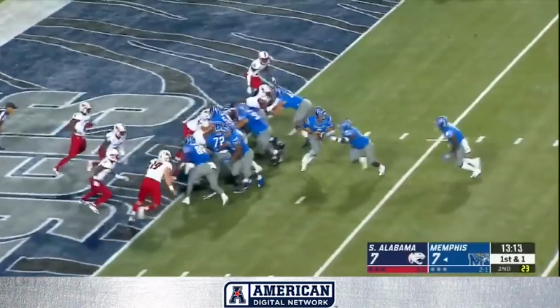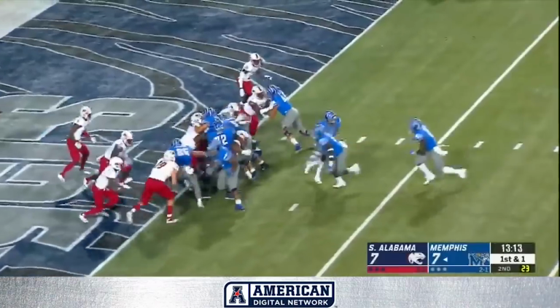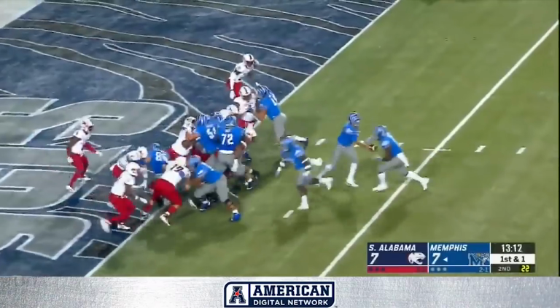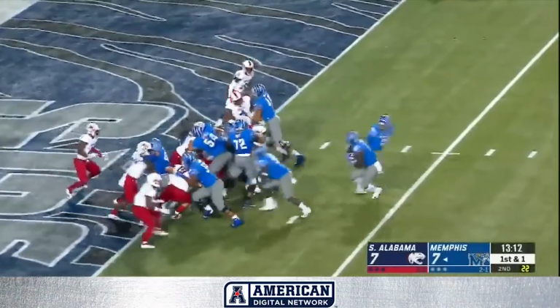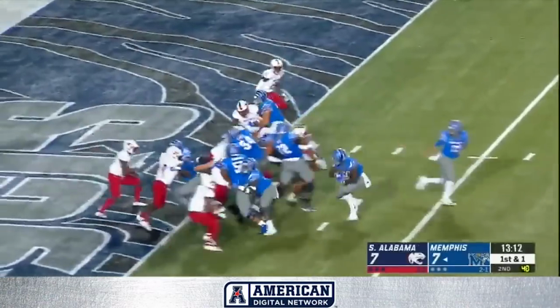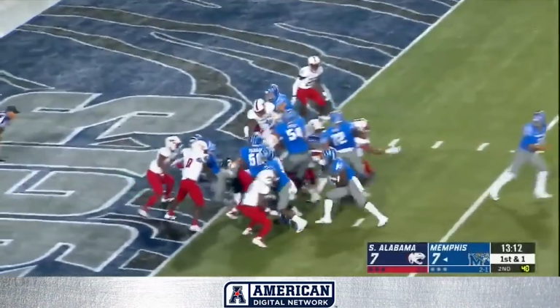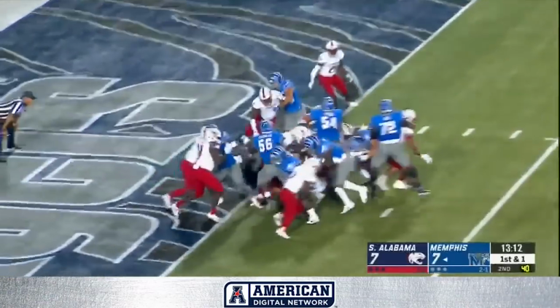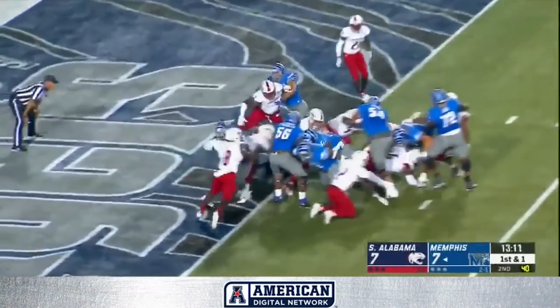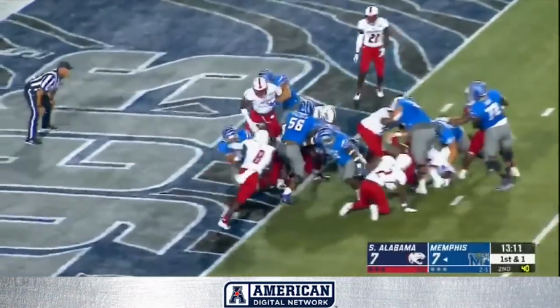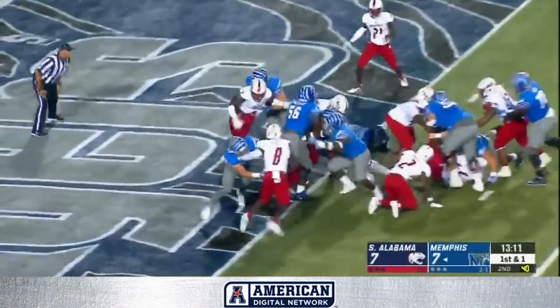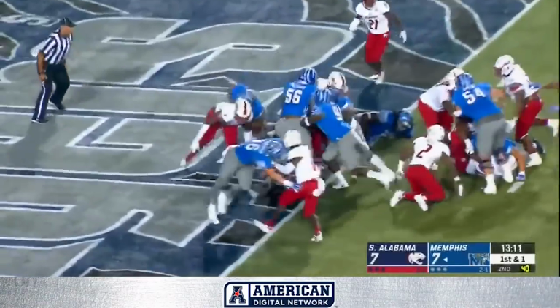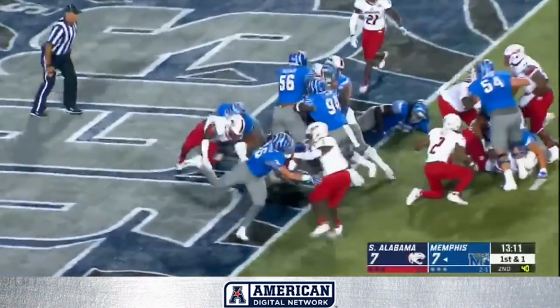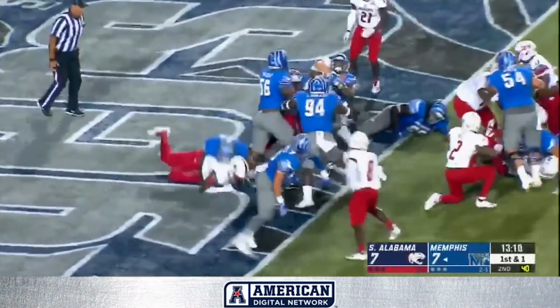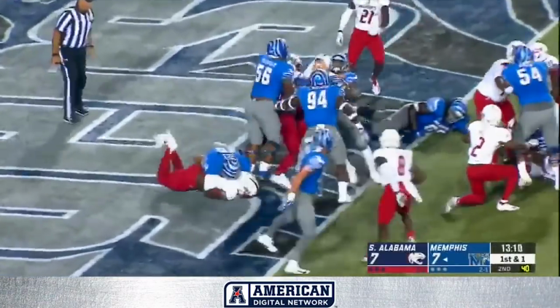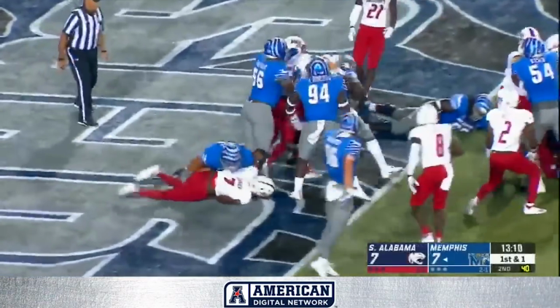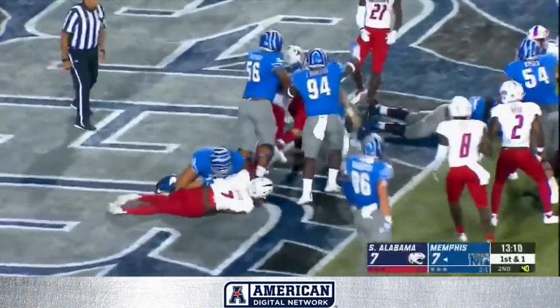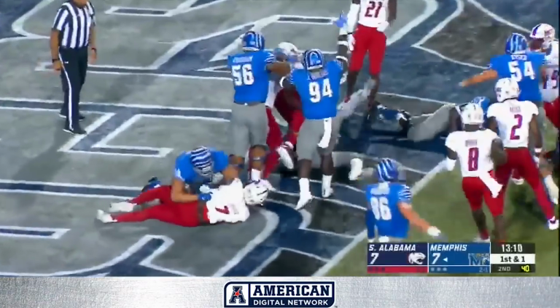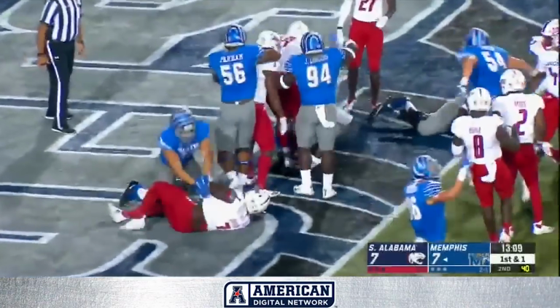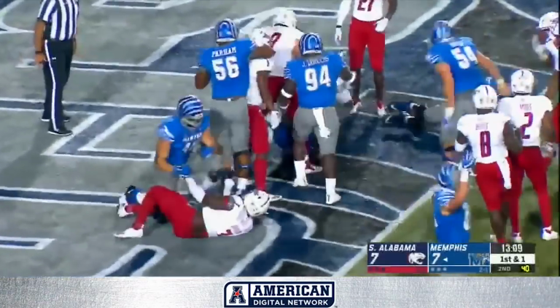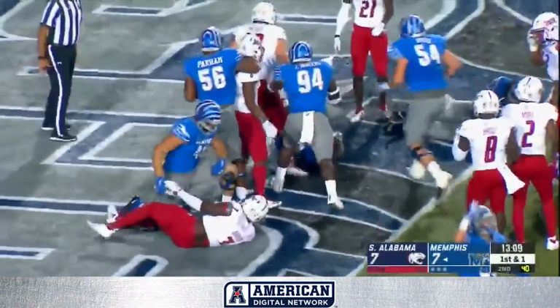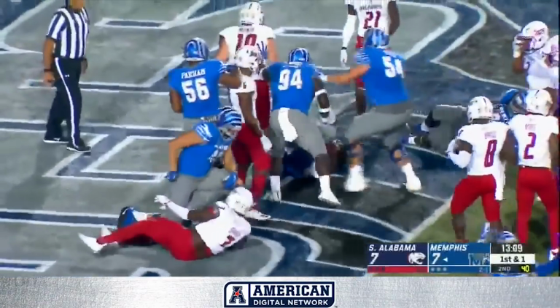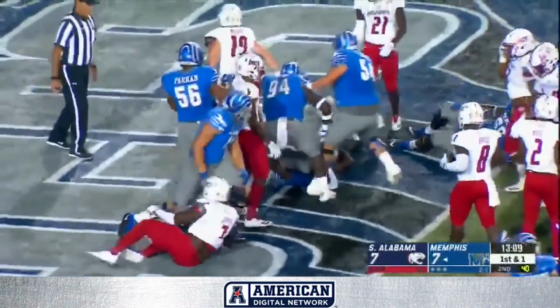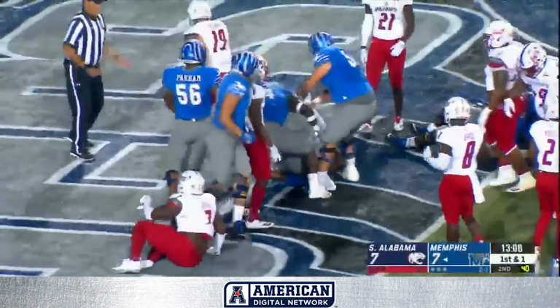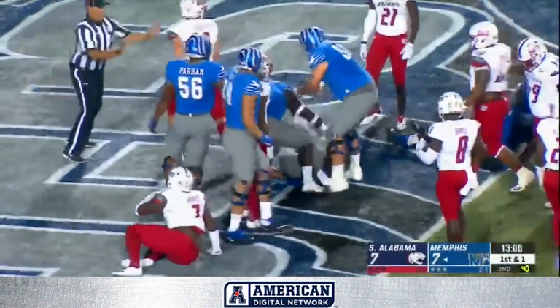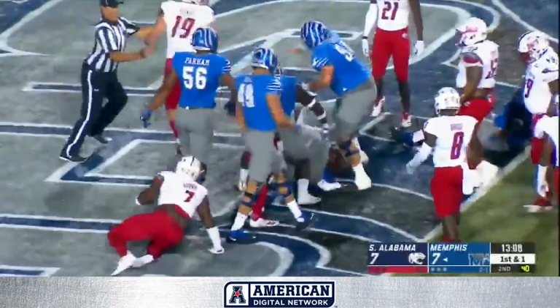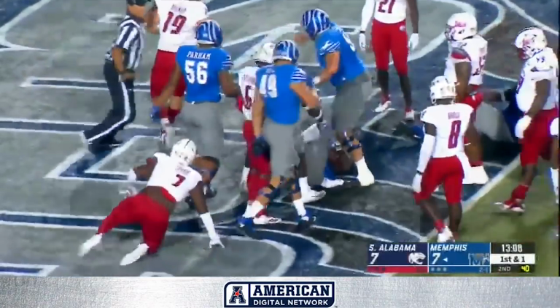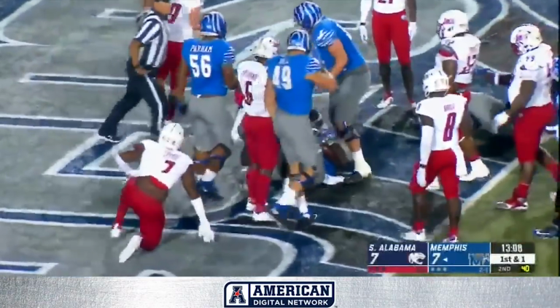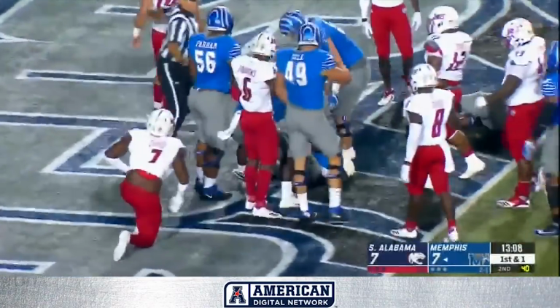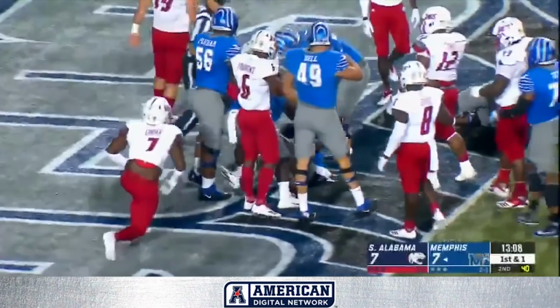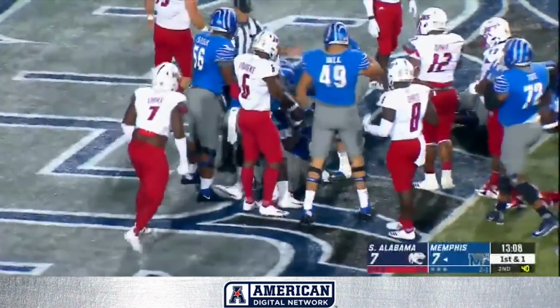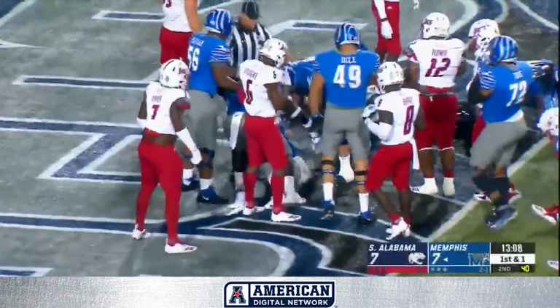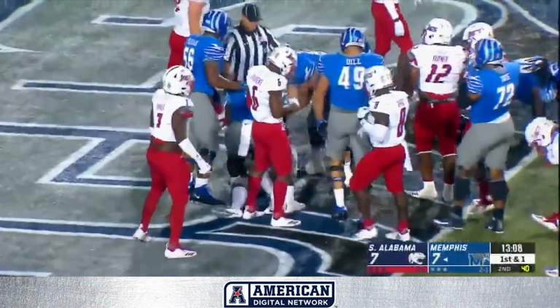Power formation, Taylor pushing, and he's in.